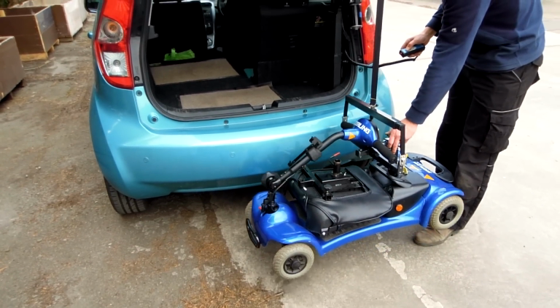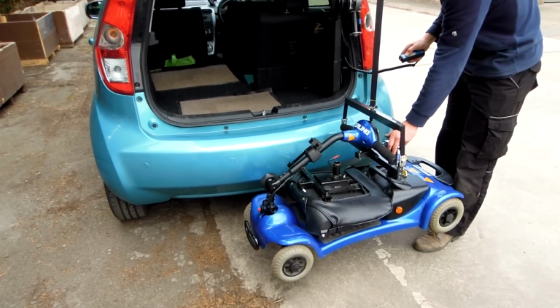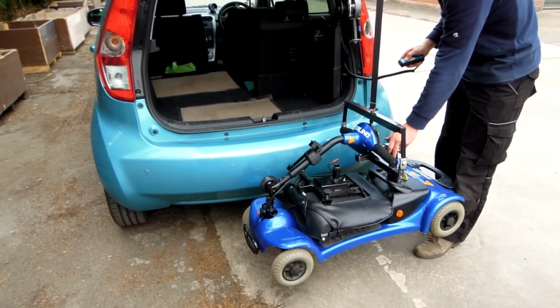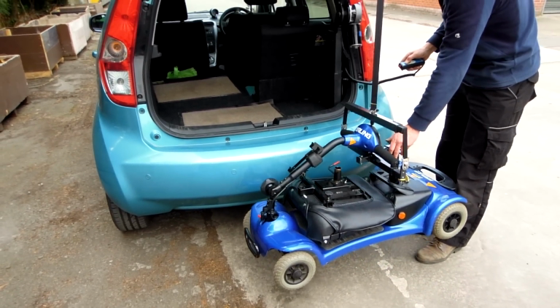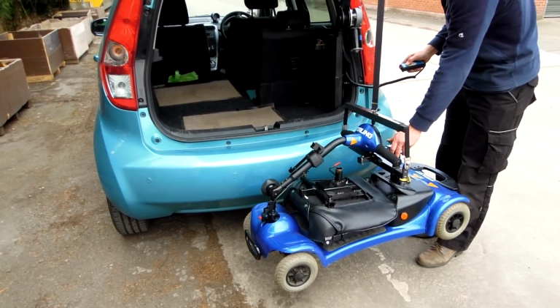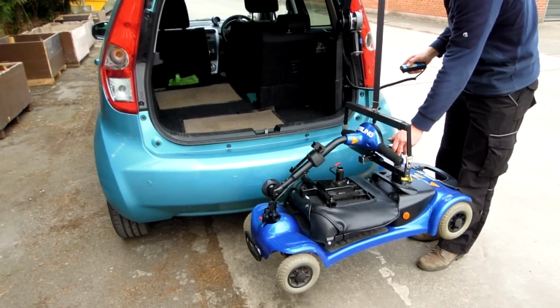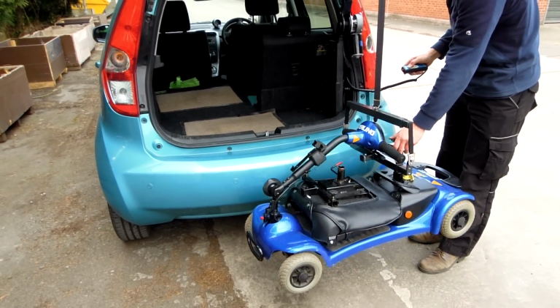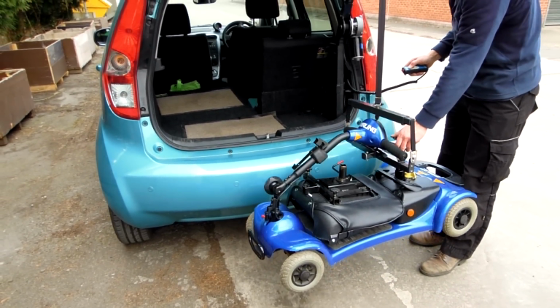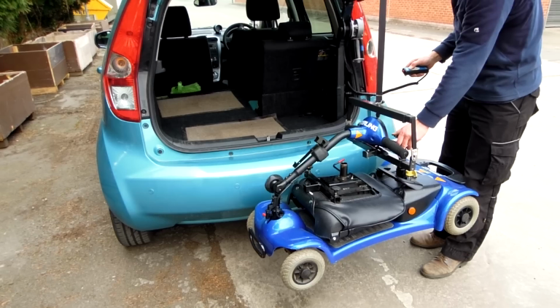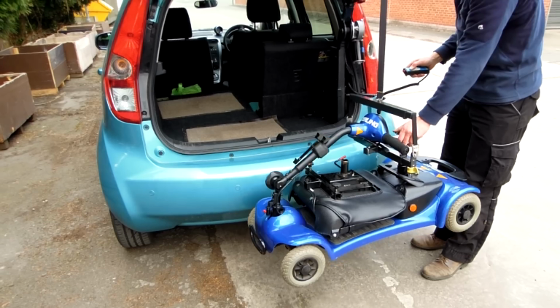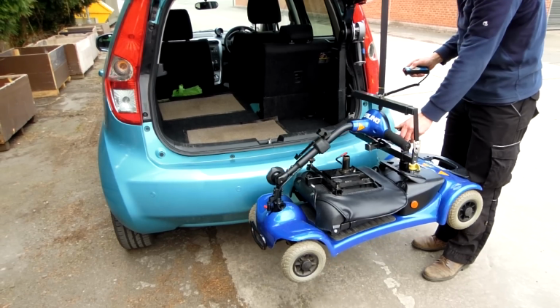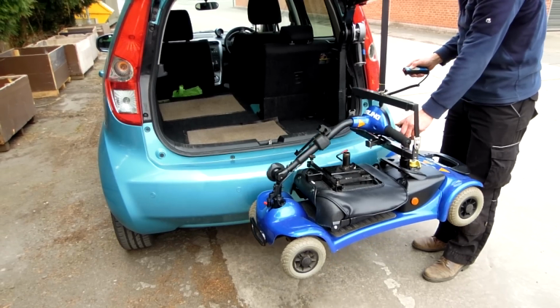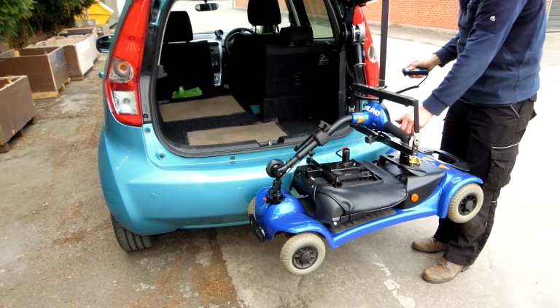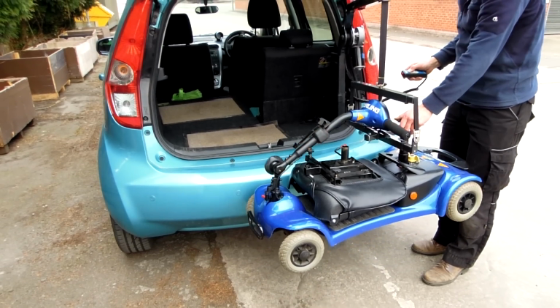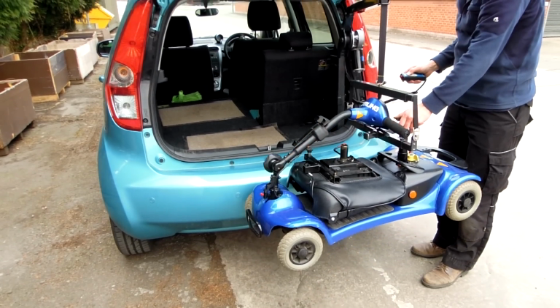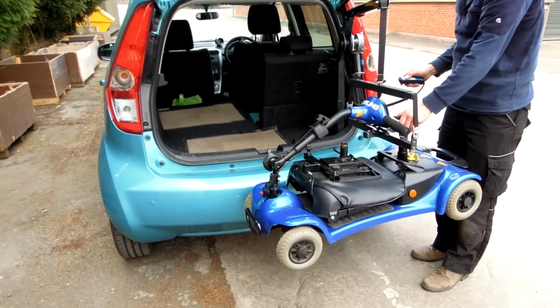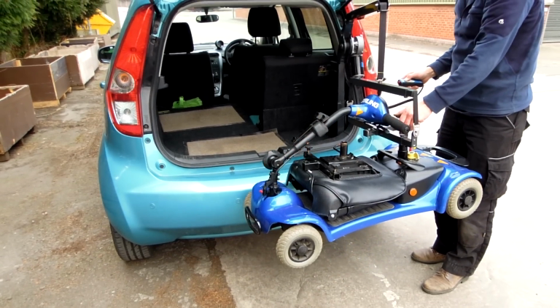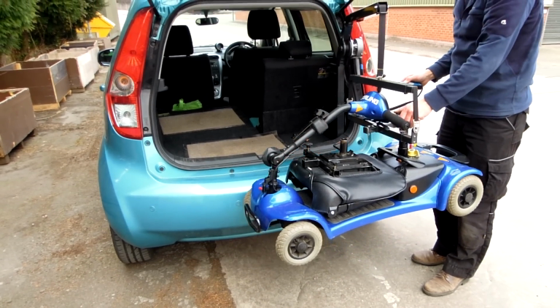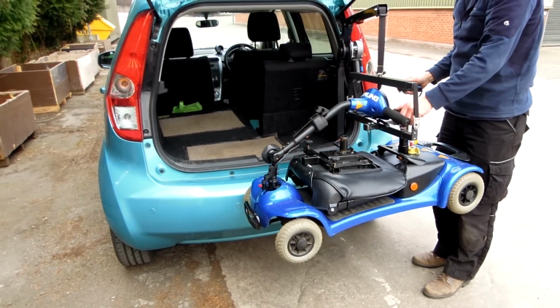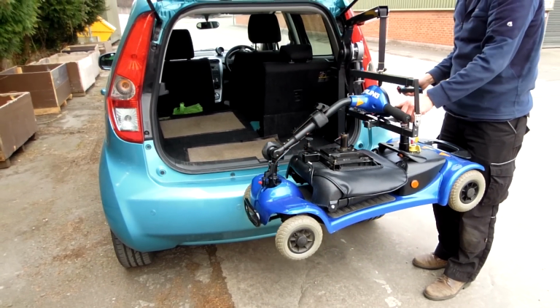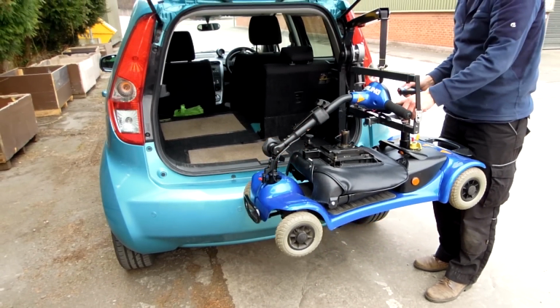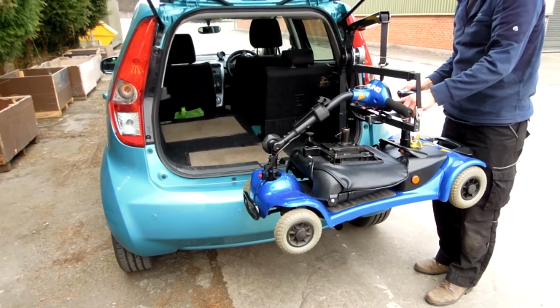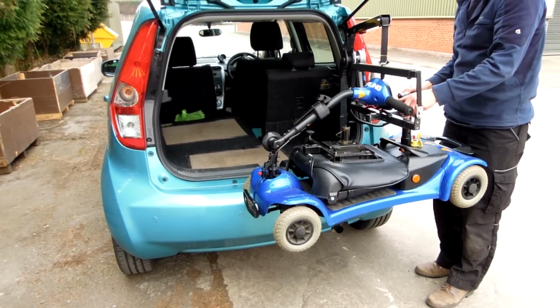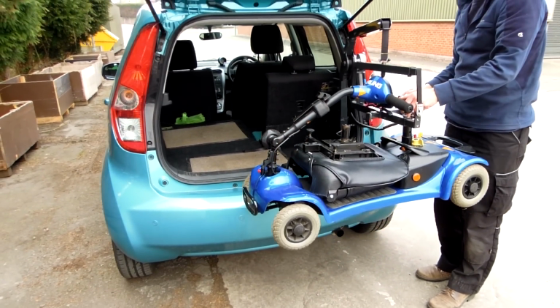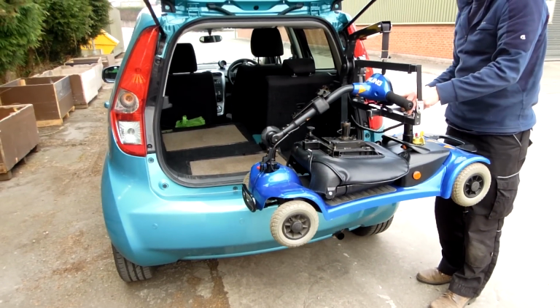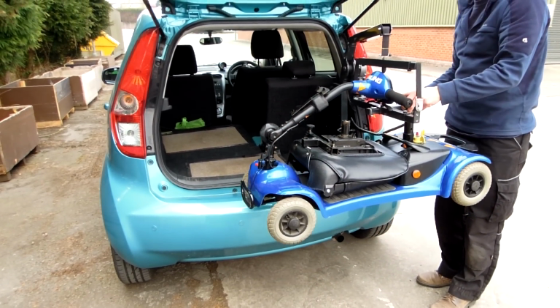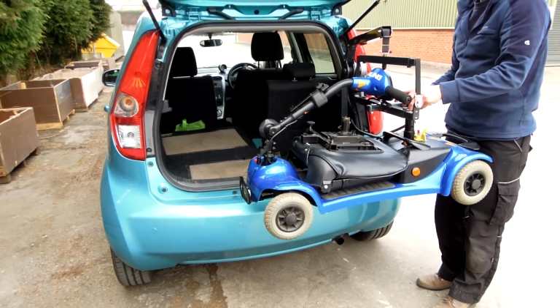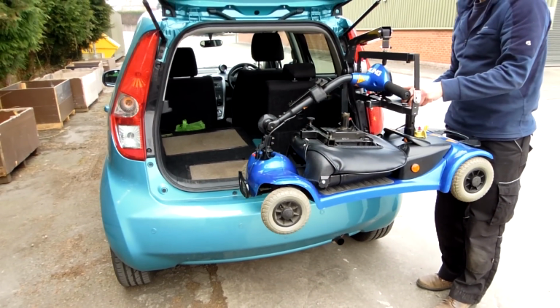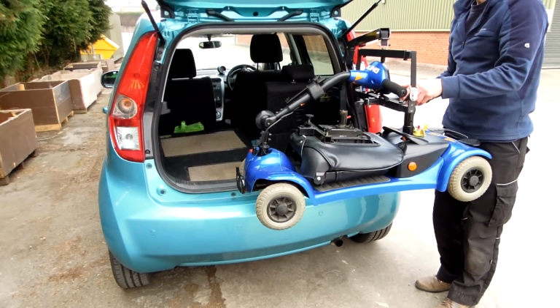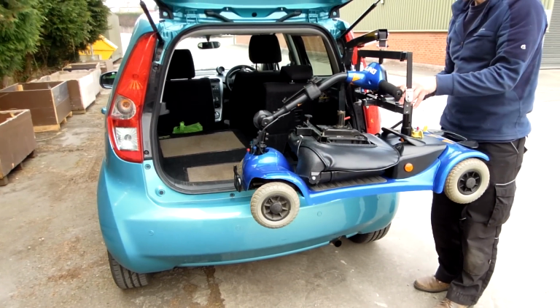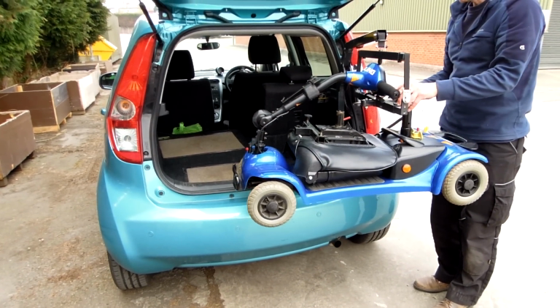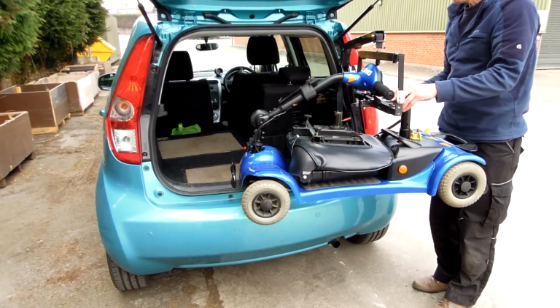Put that up there, keep it a bit steady — it's quite close to the bumper on this car since it's such a small car. Put that up to the top.